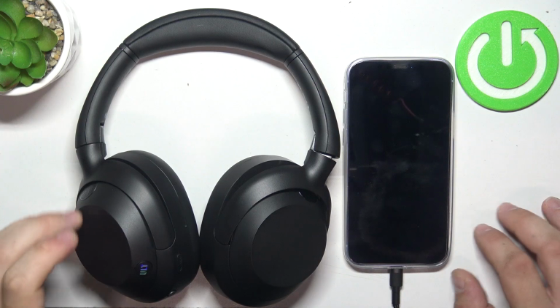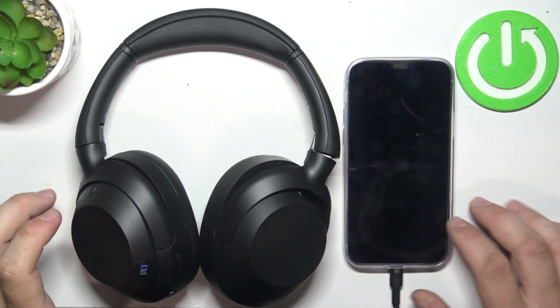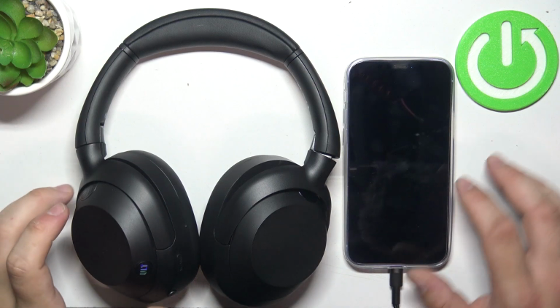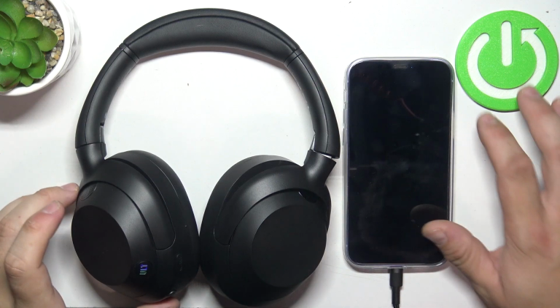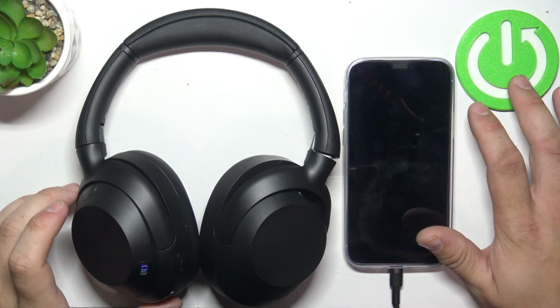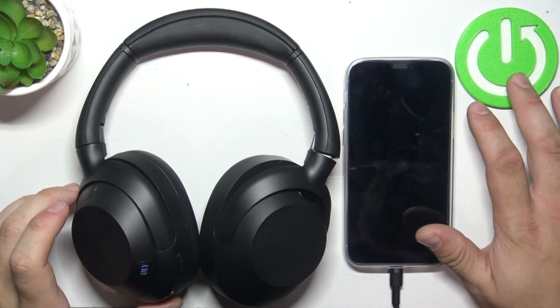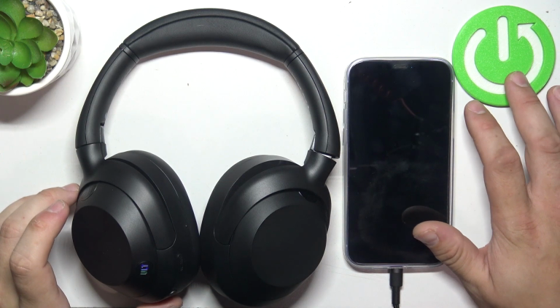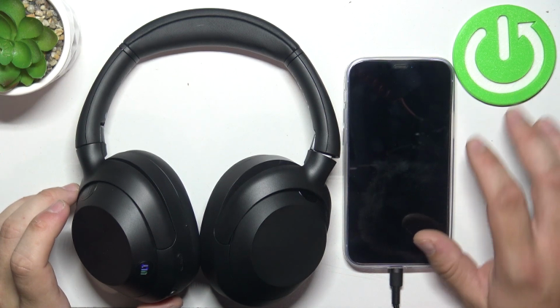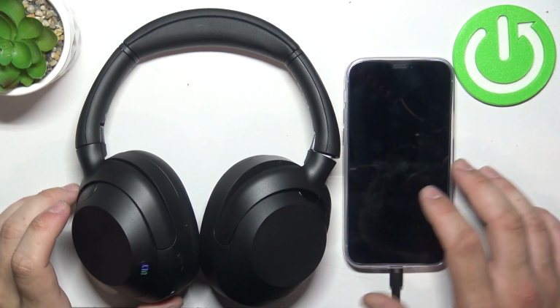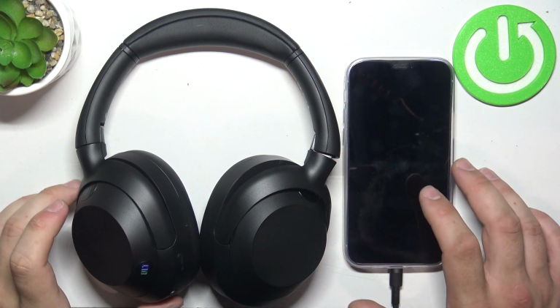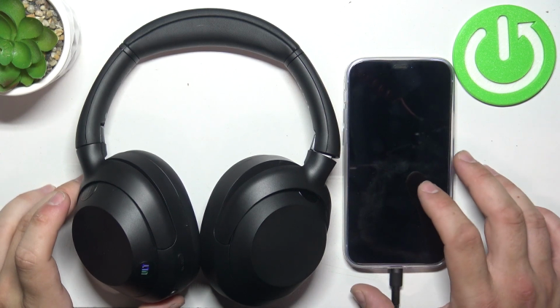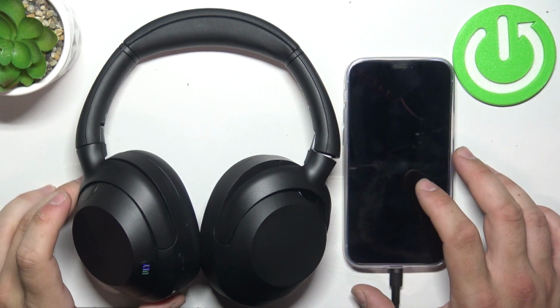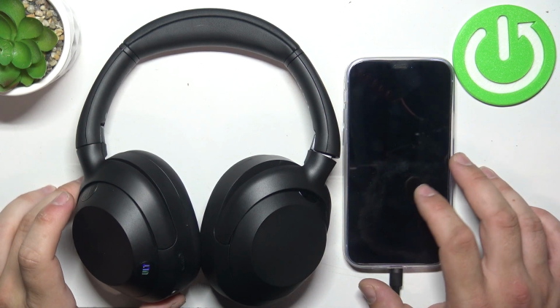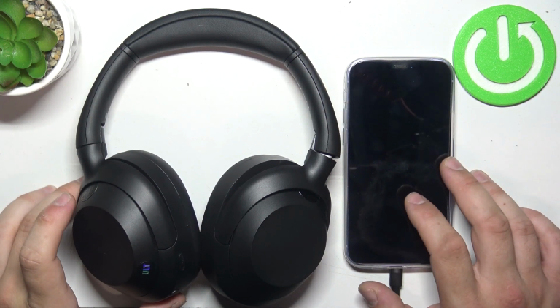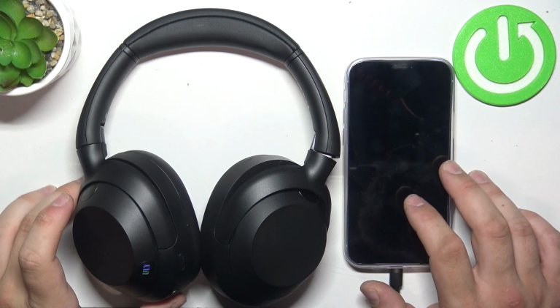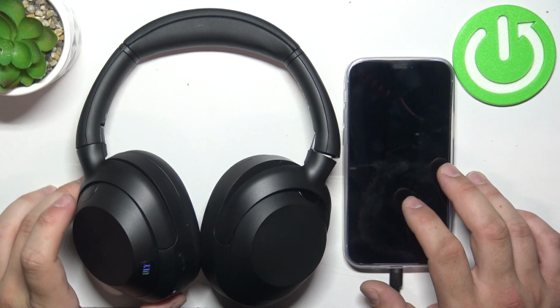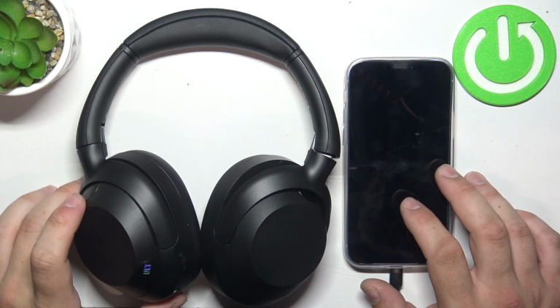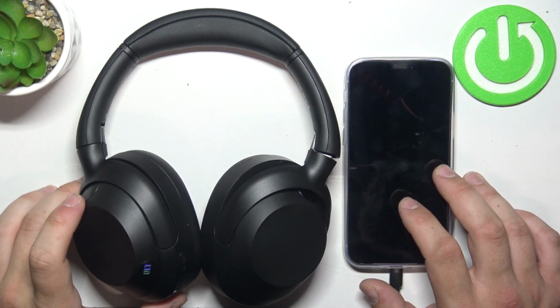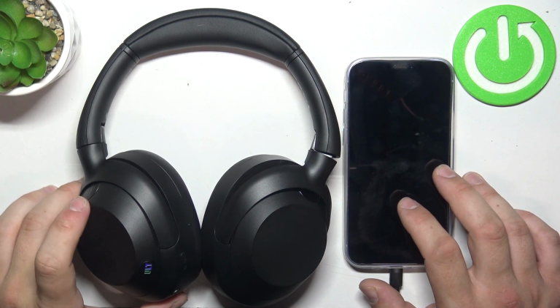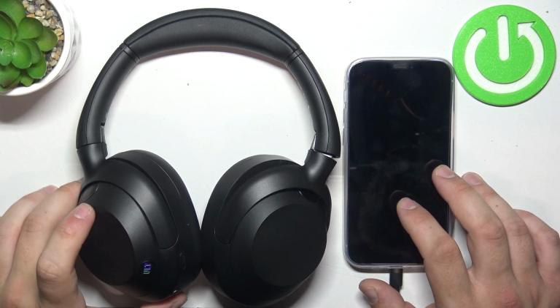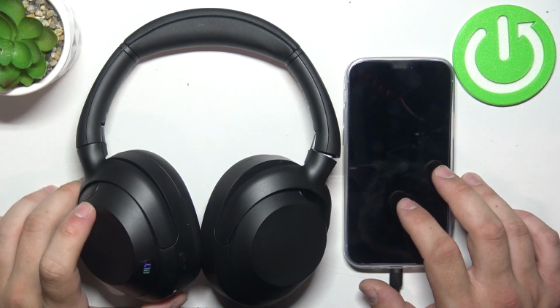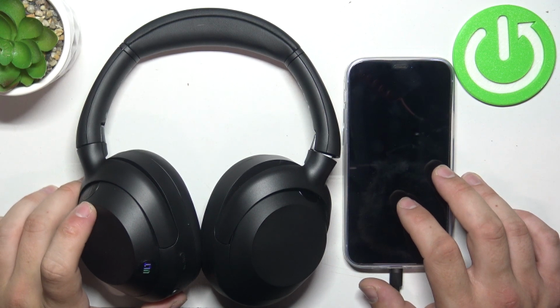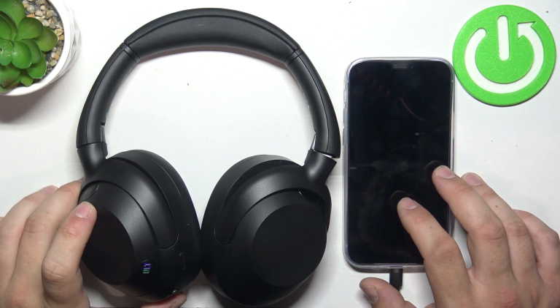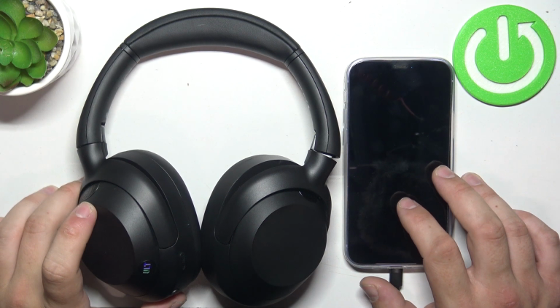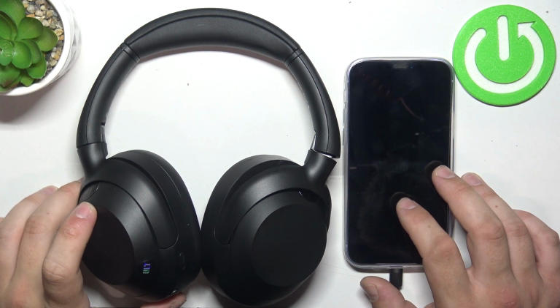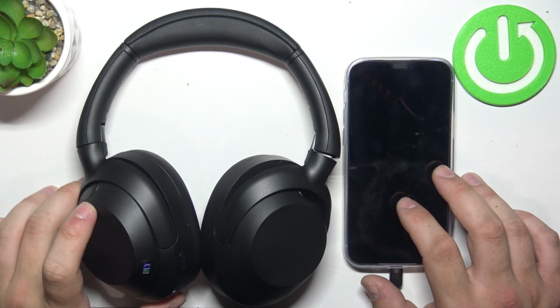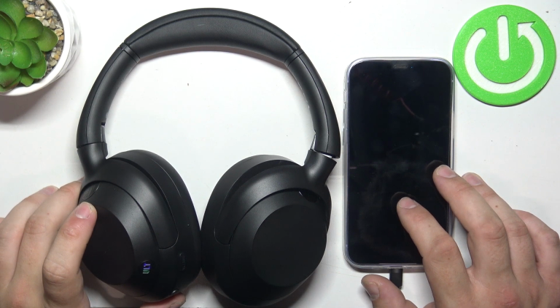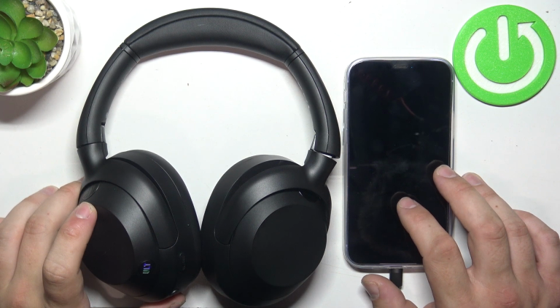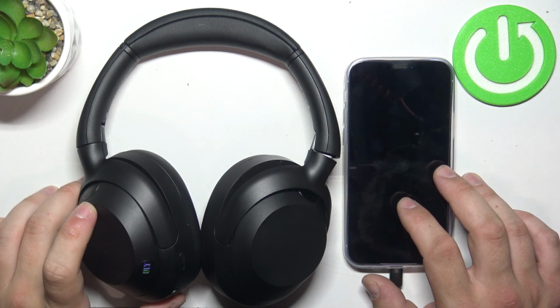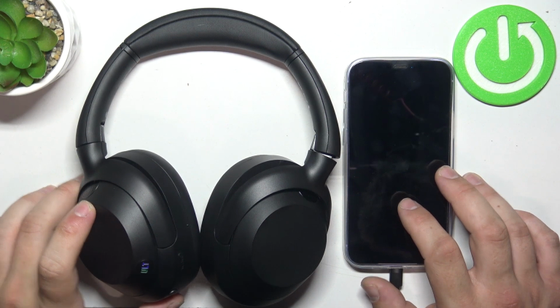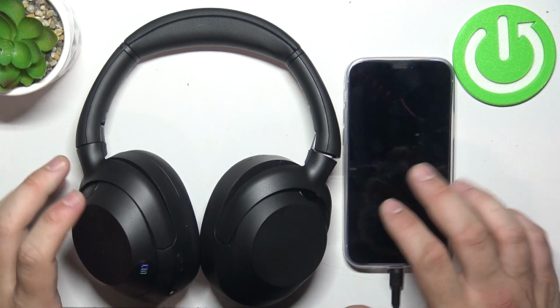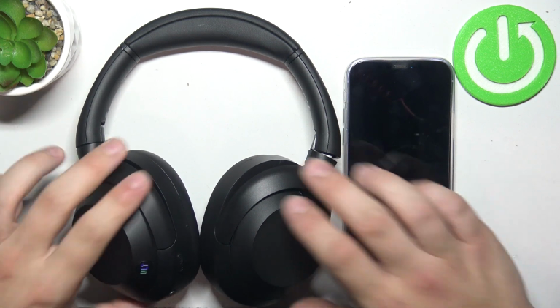Hello, in front of me I've got Sony UltWare. In this video I'll show you how to enter pairing mode.